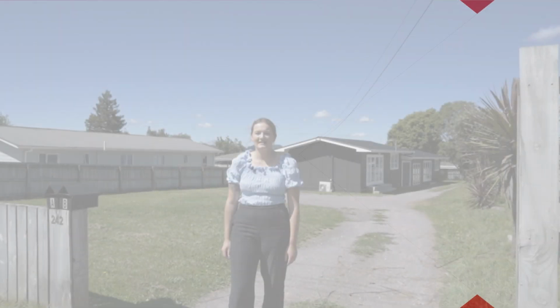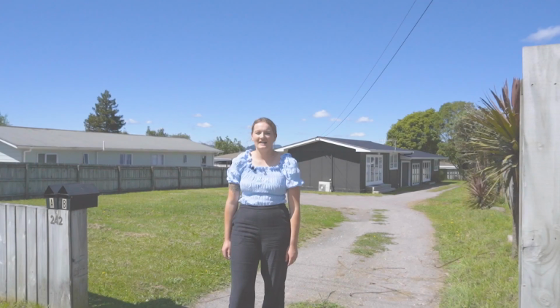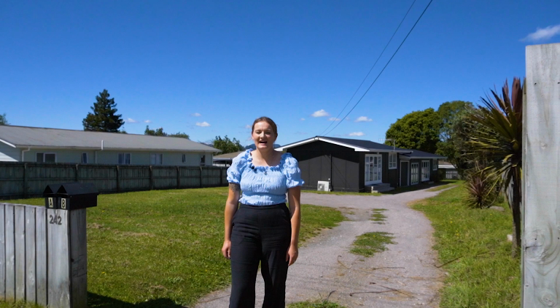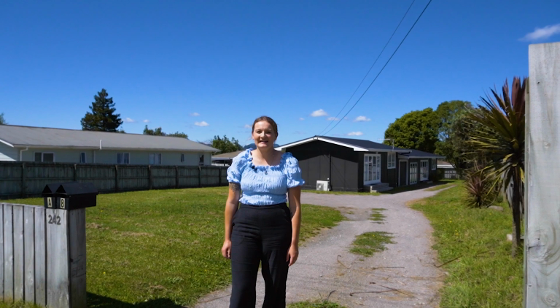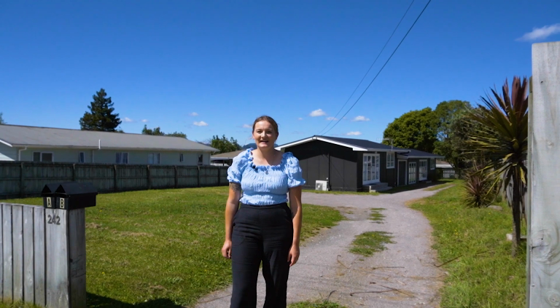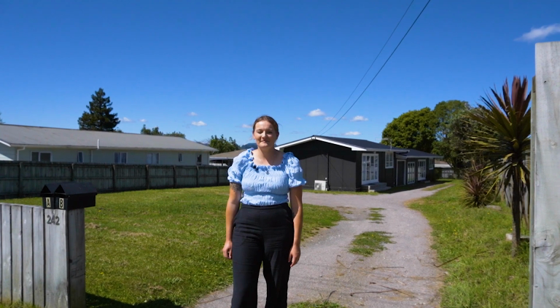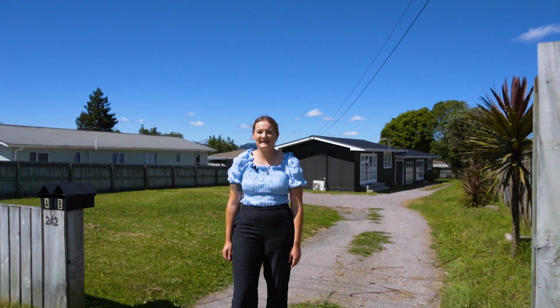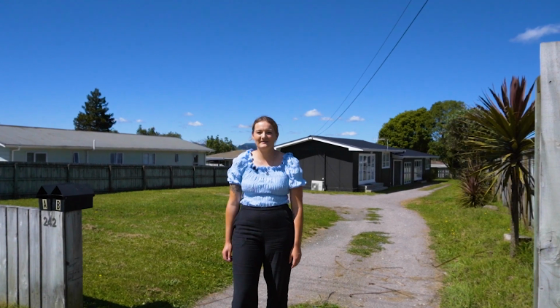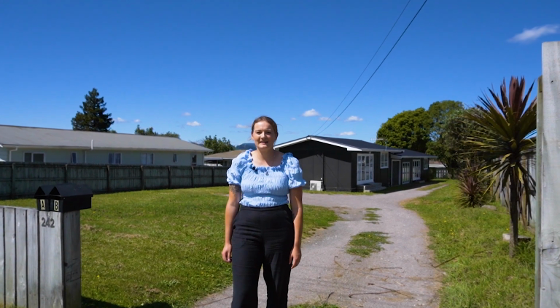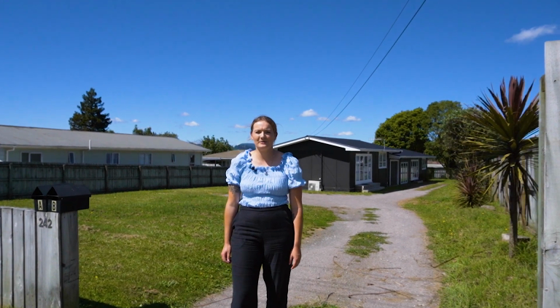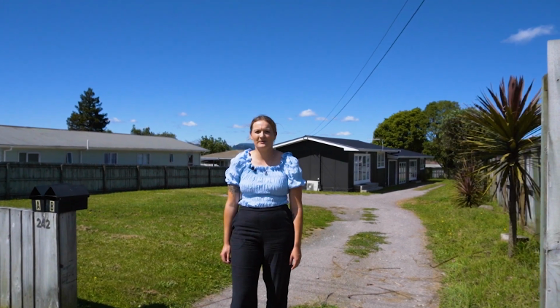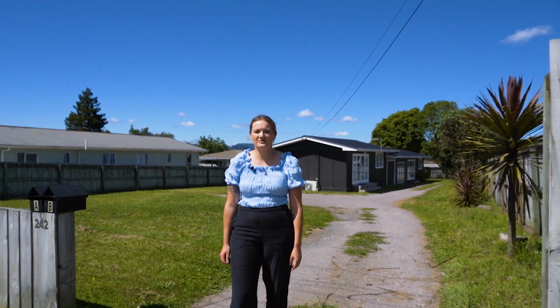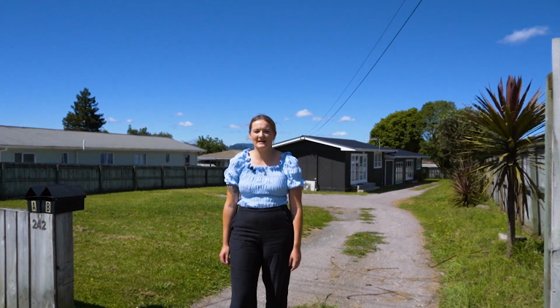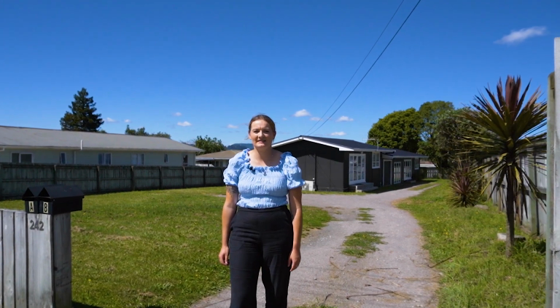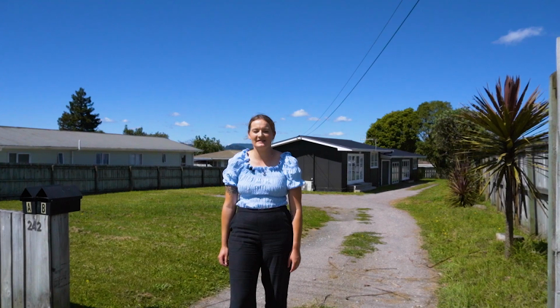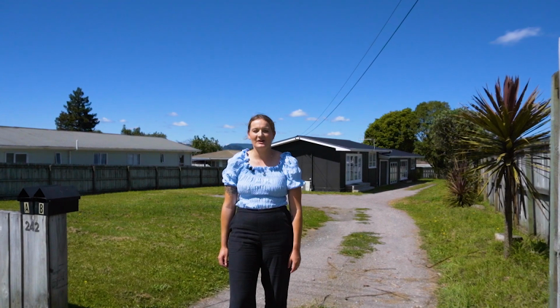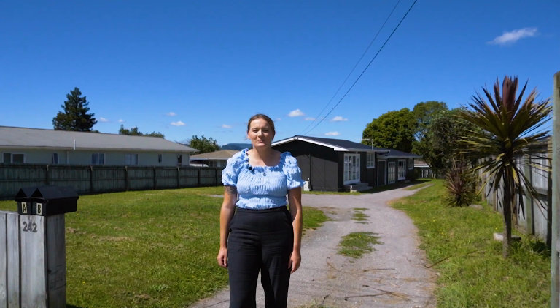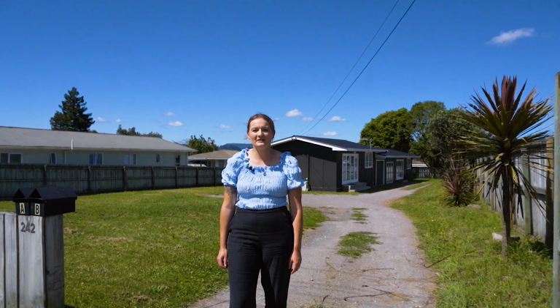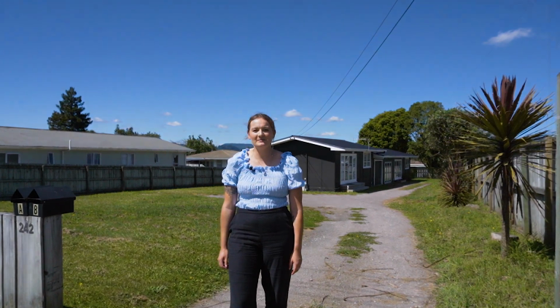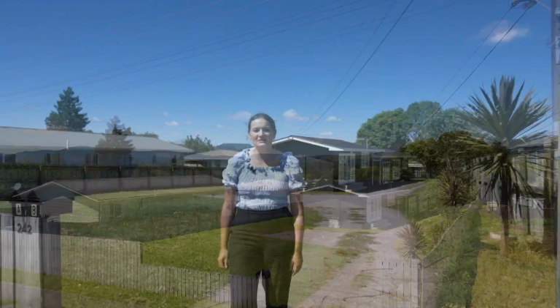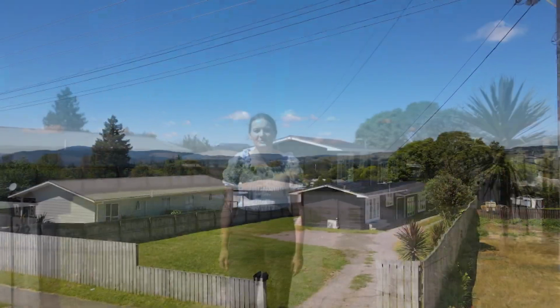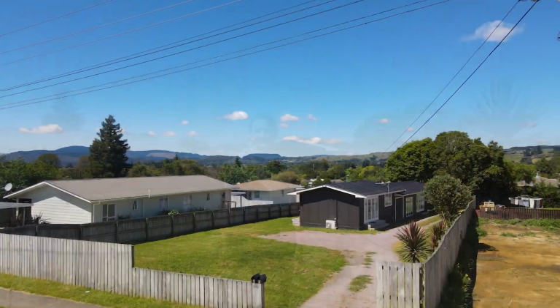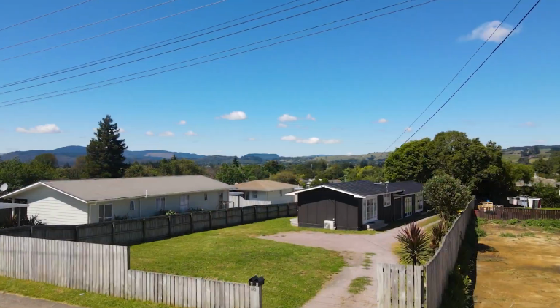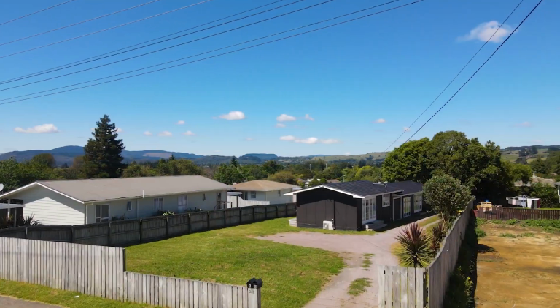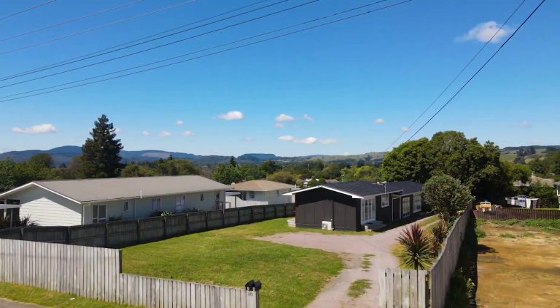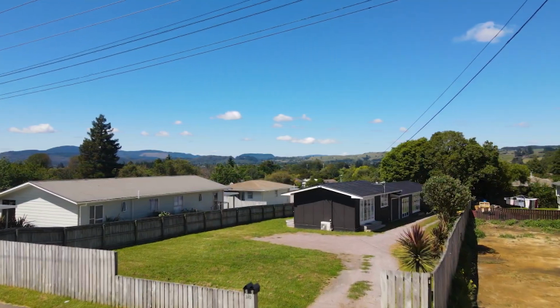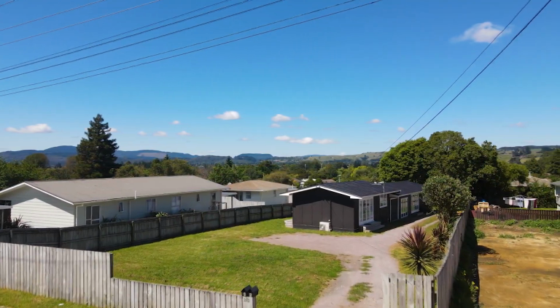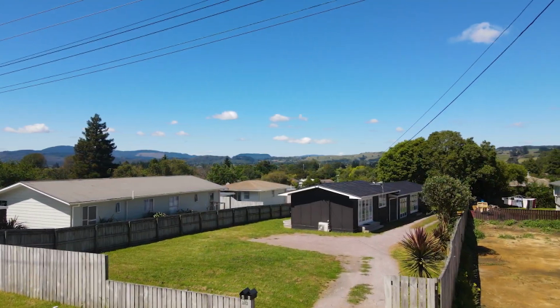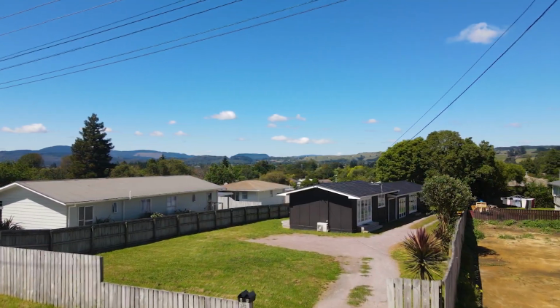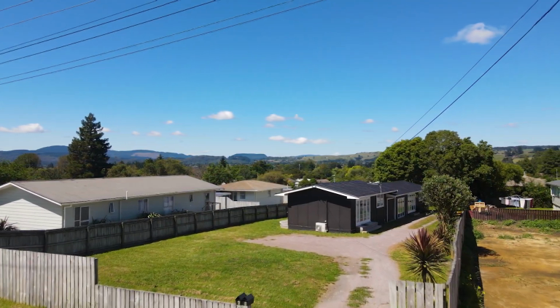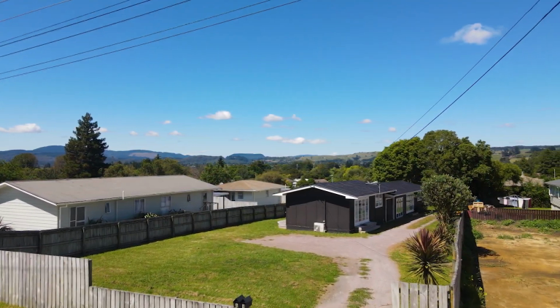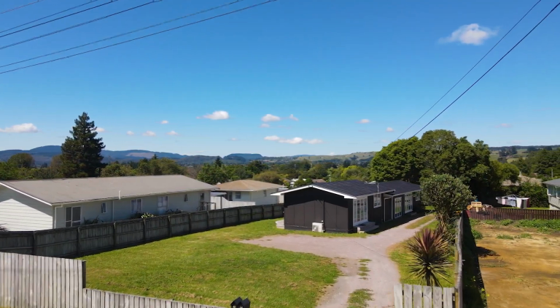Hi, I'm Bailey Vandenbrook from Tremains. Welcome to 242 Clayton Road, Rotorua.